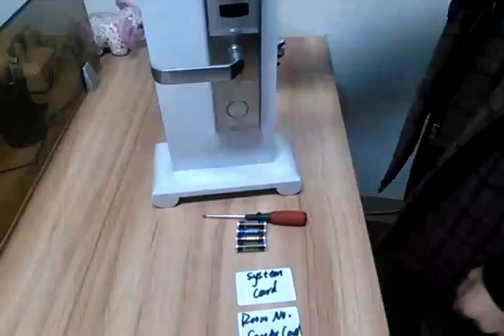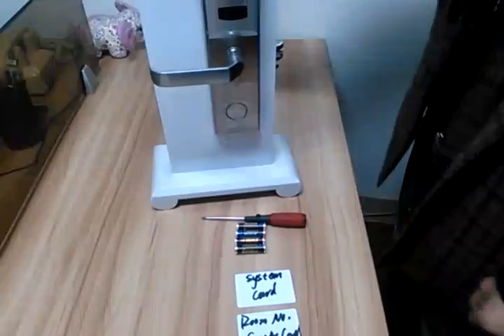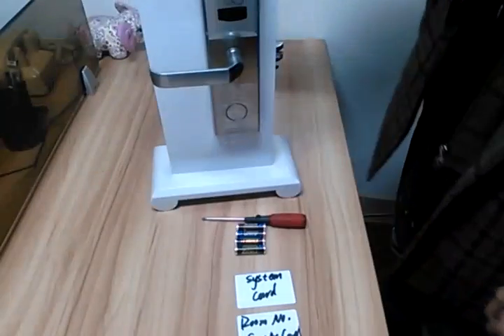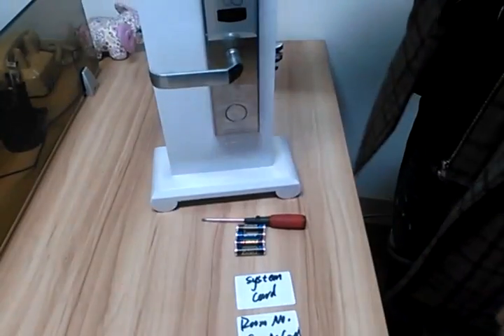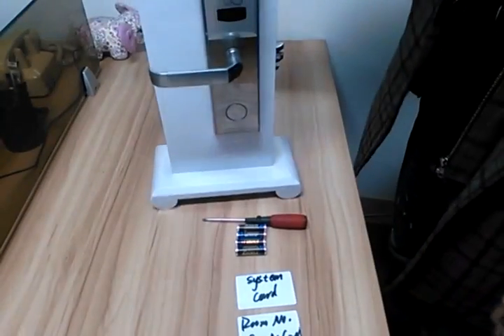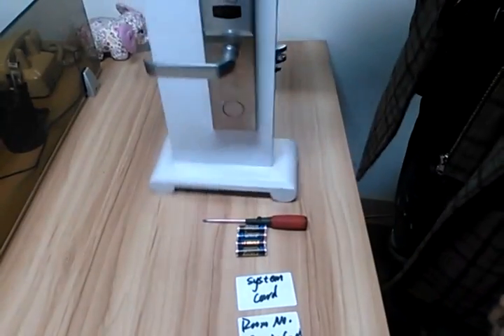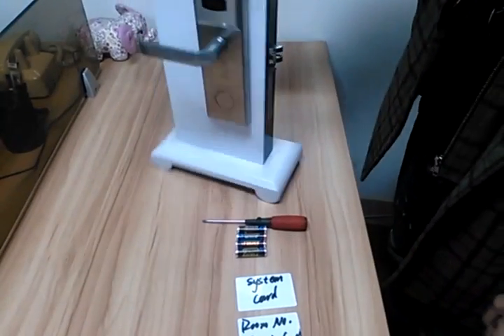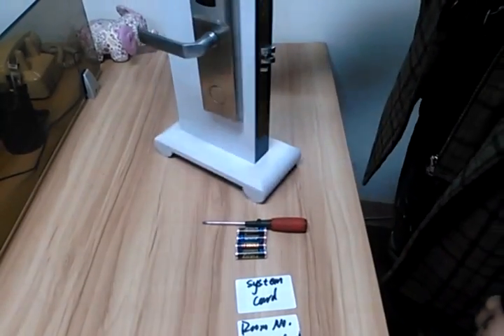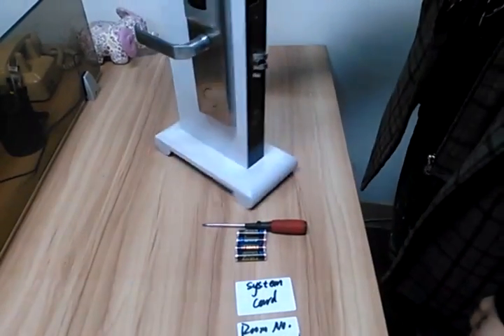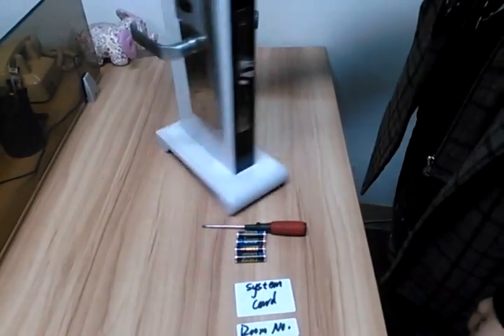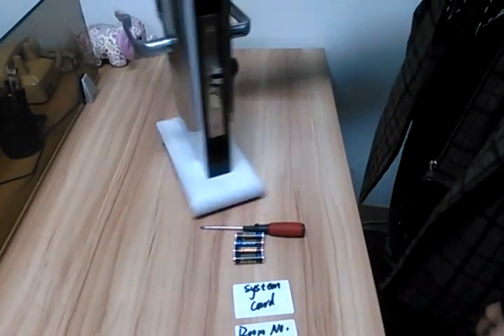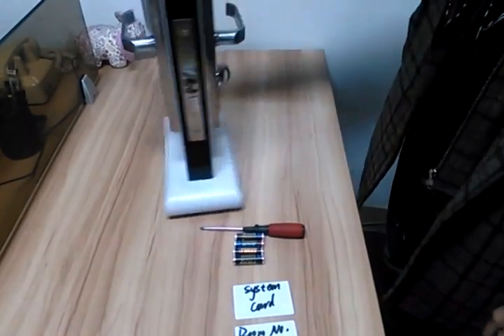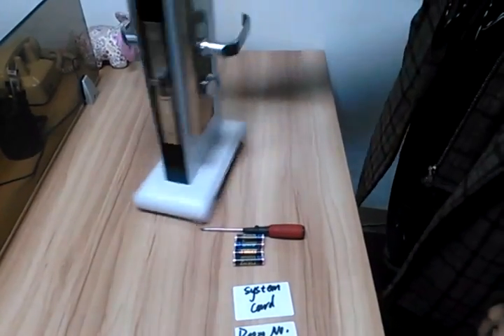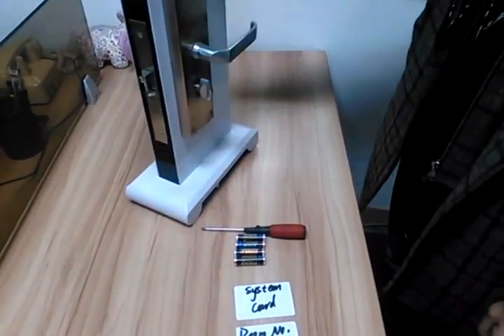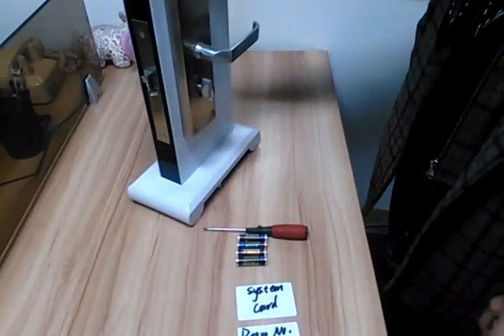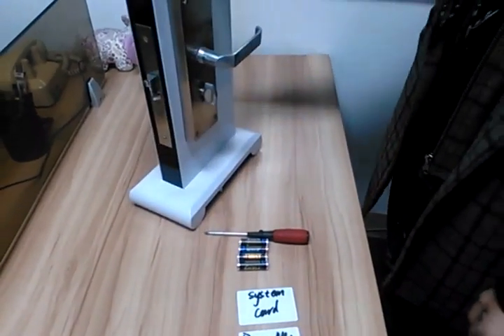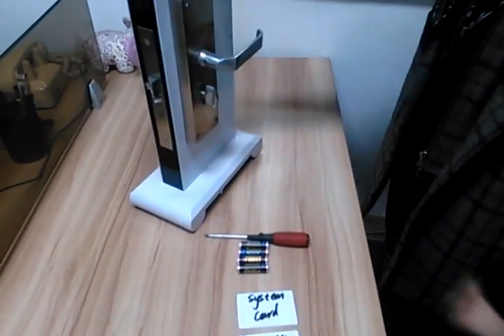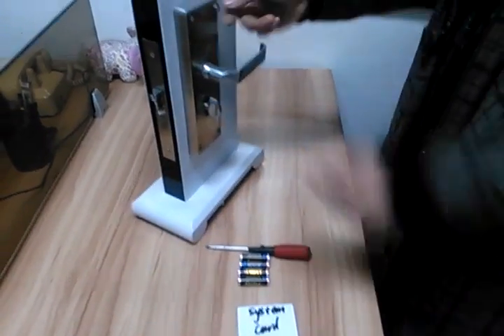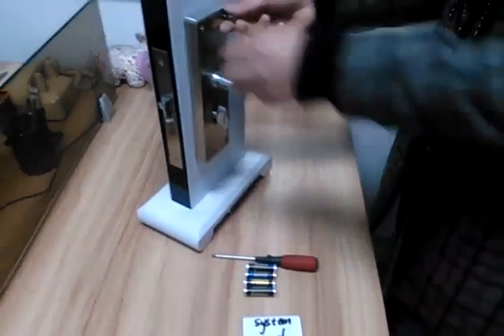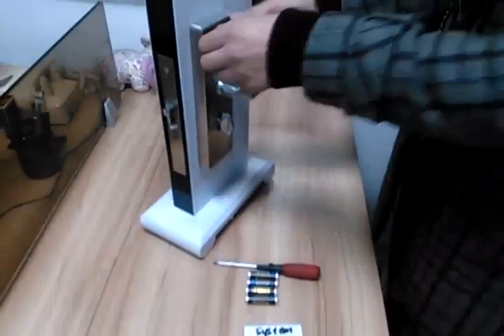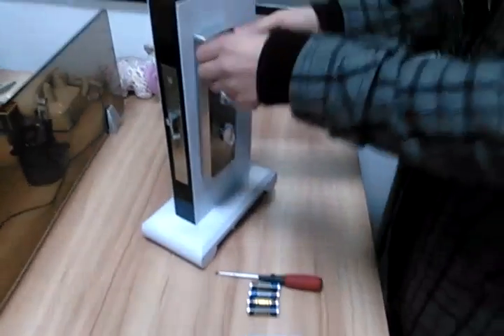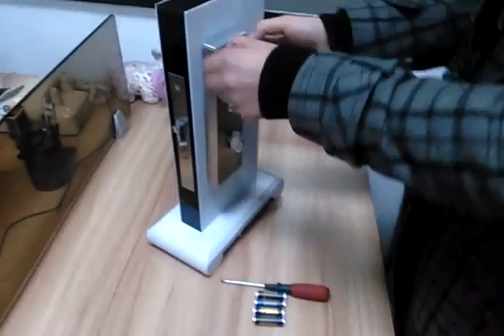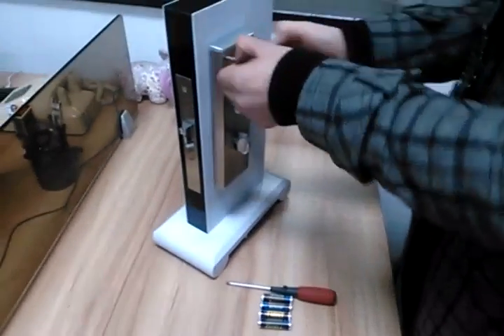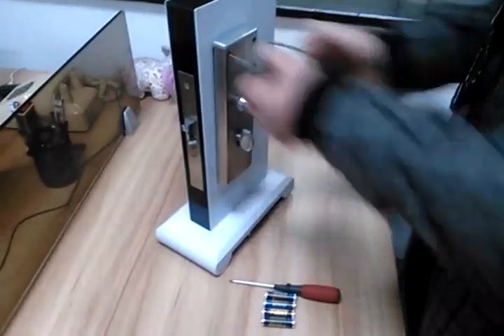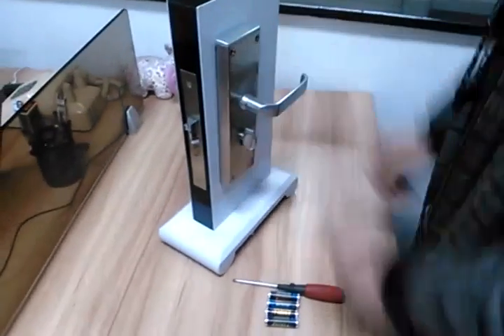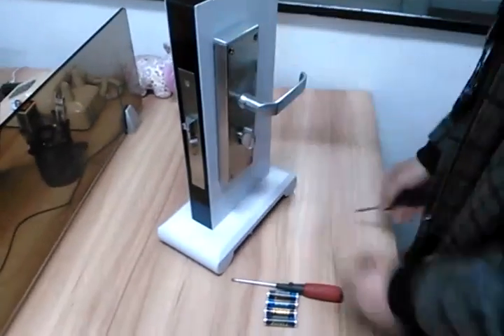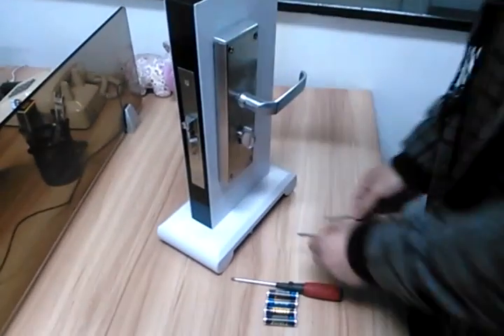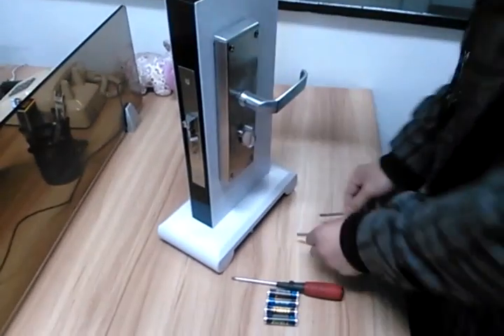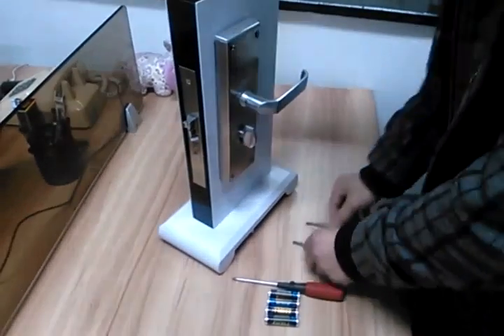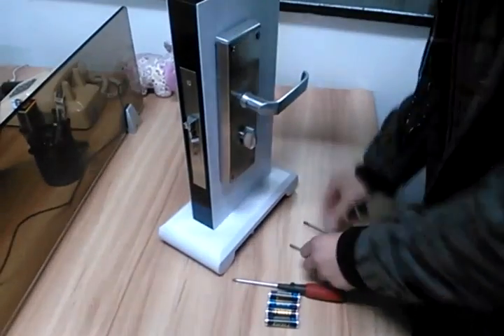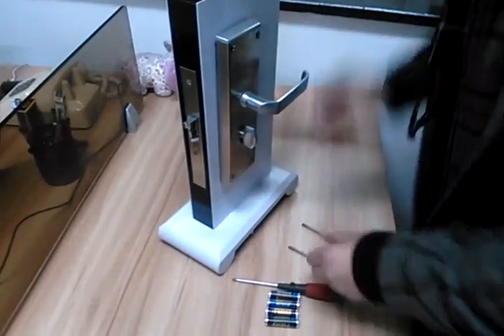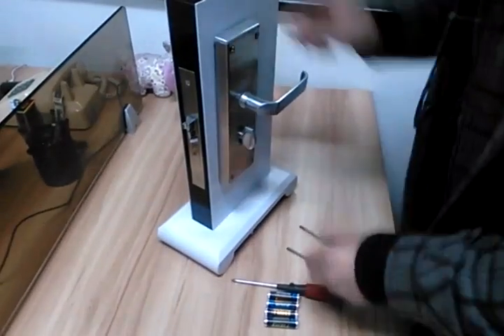Now I'll tell you how to un-tip the lock. First we need to install the boundary.